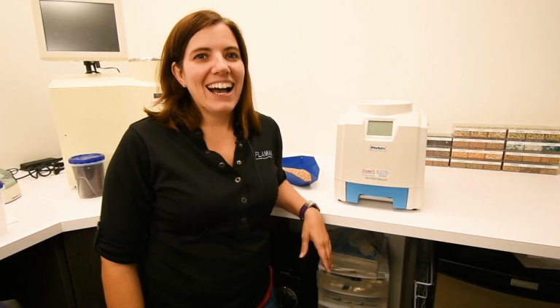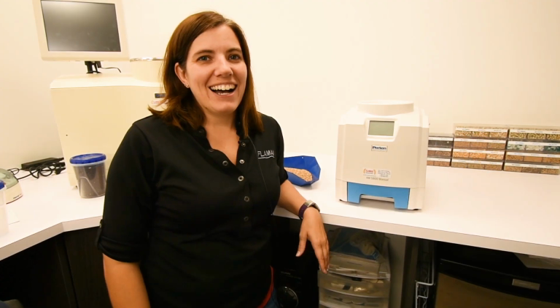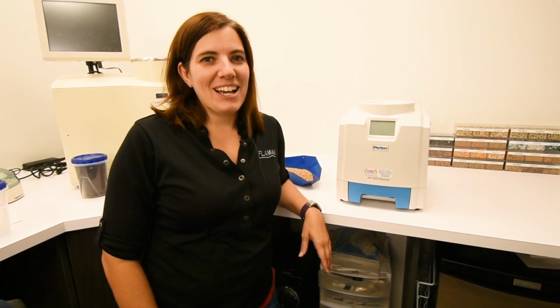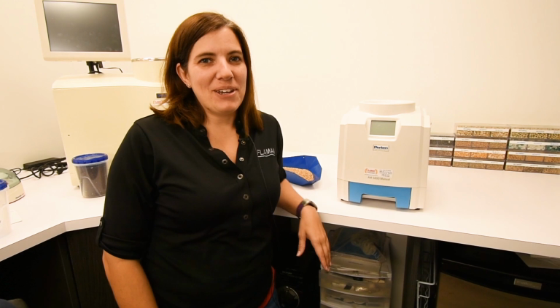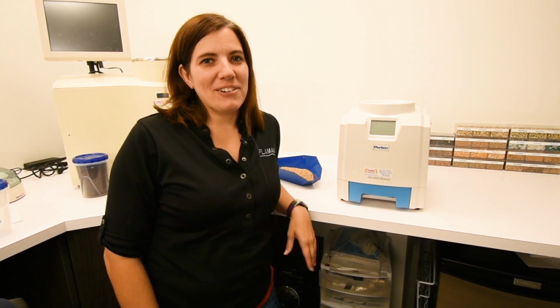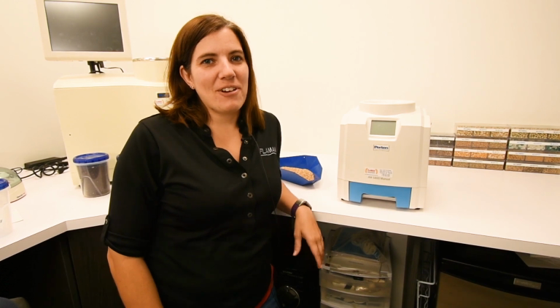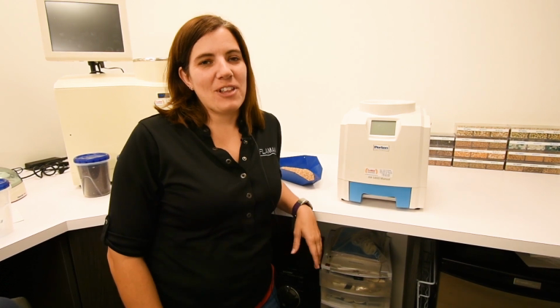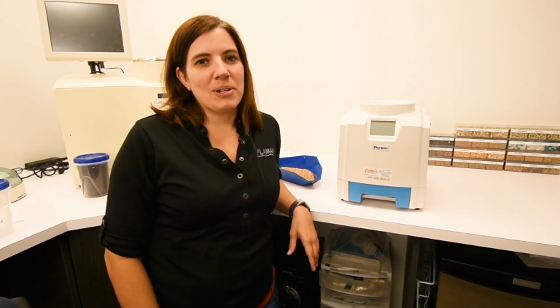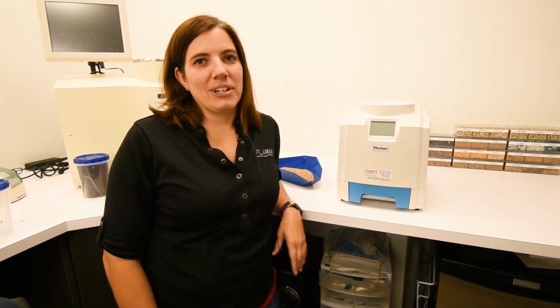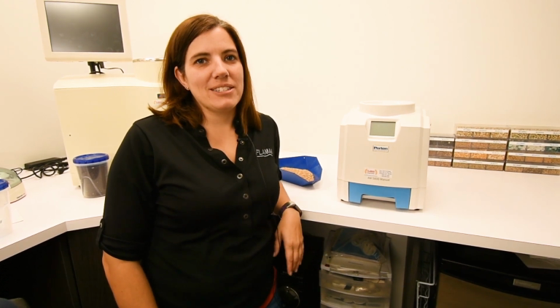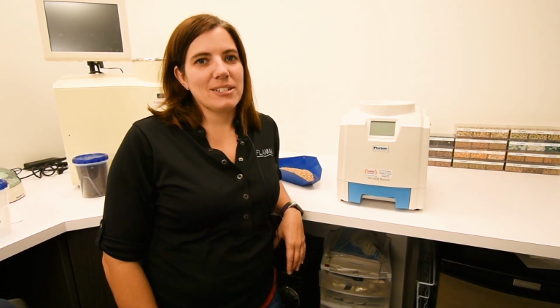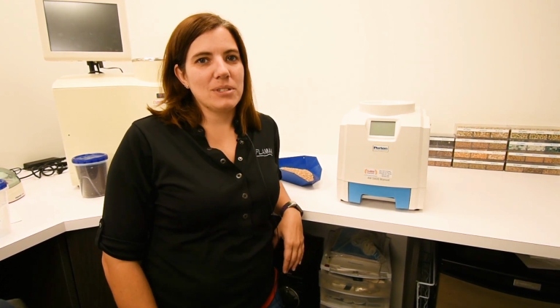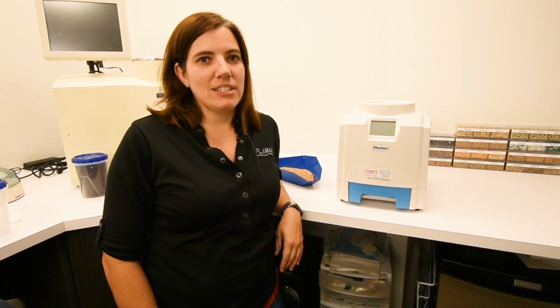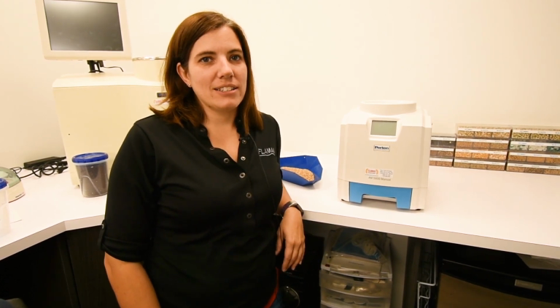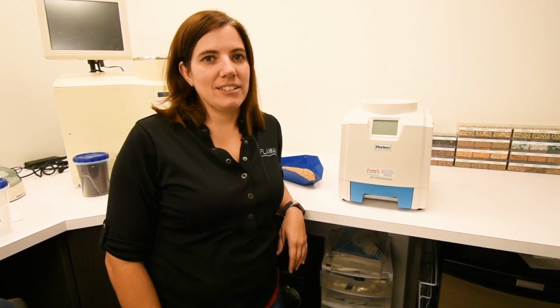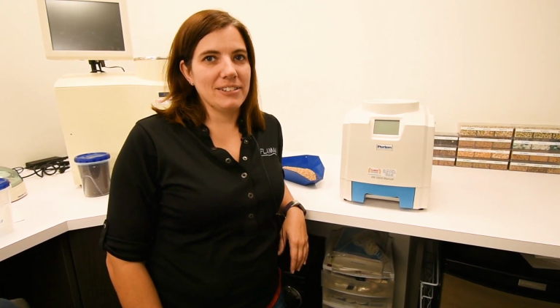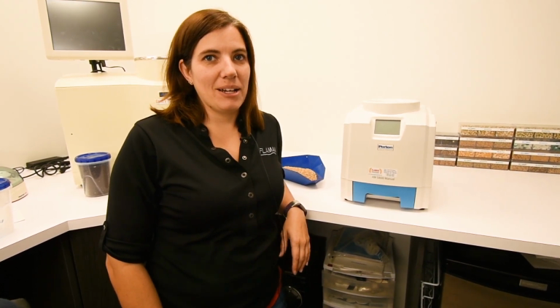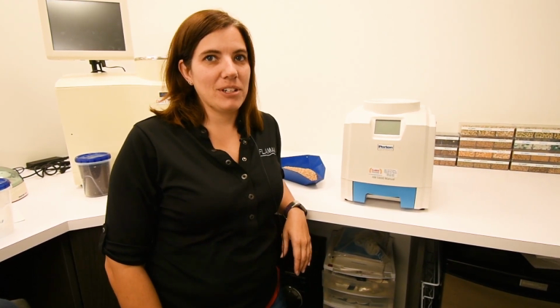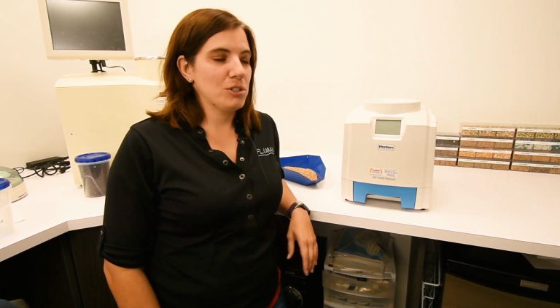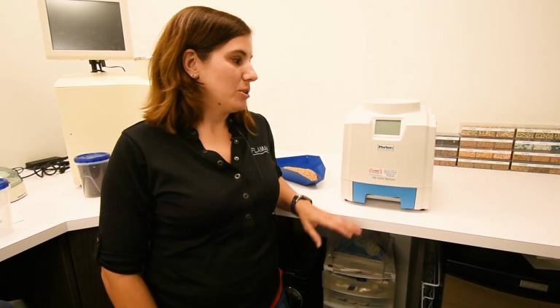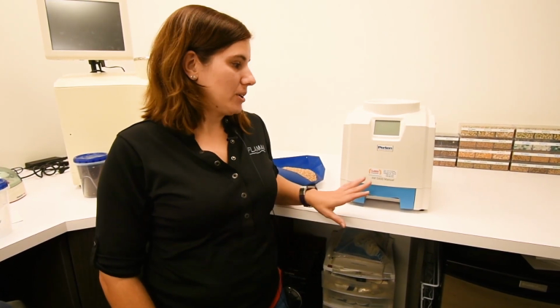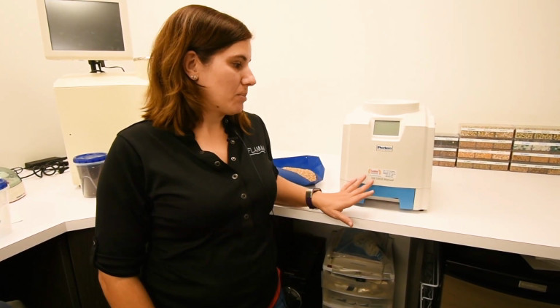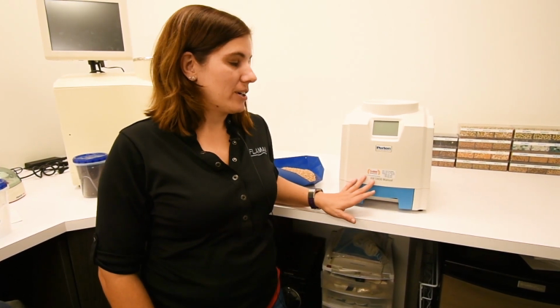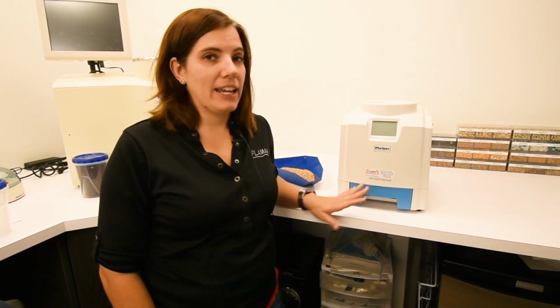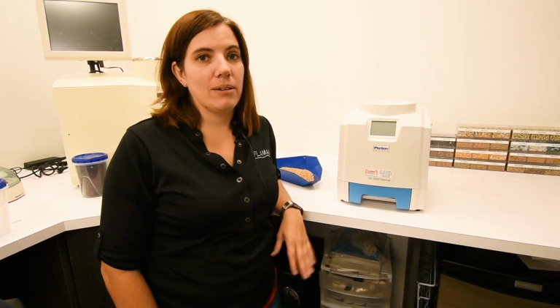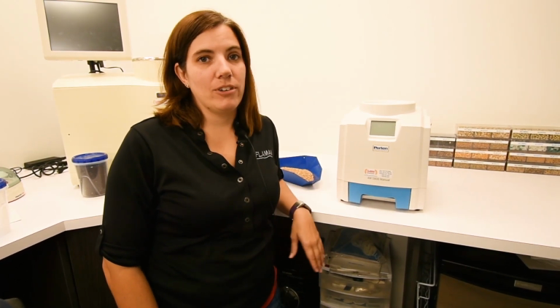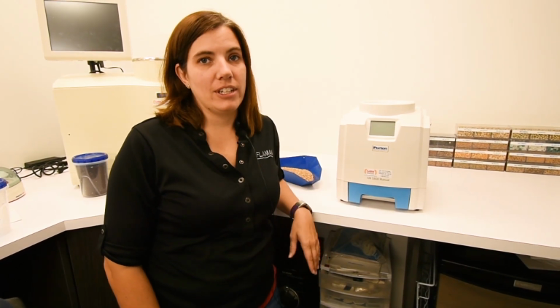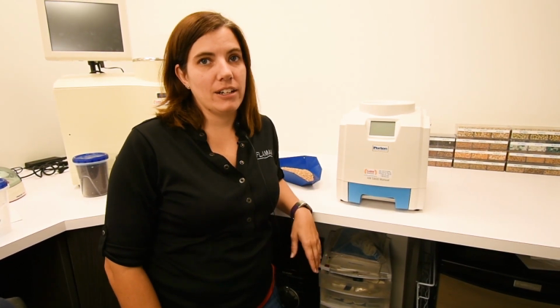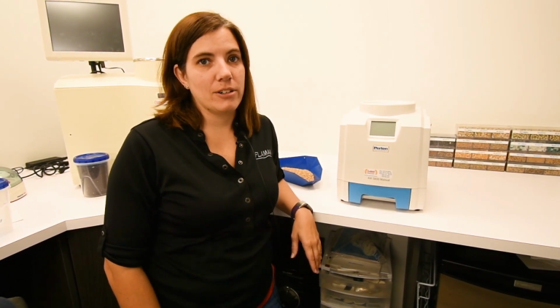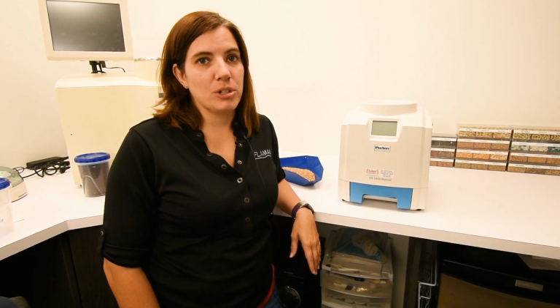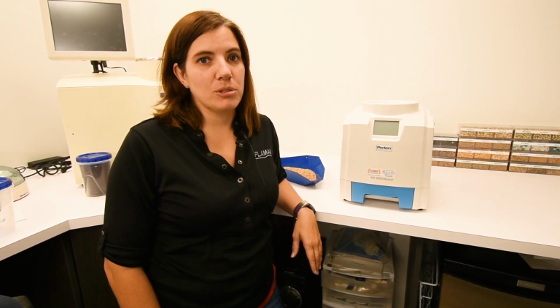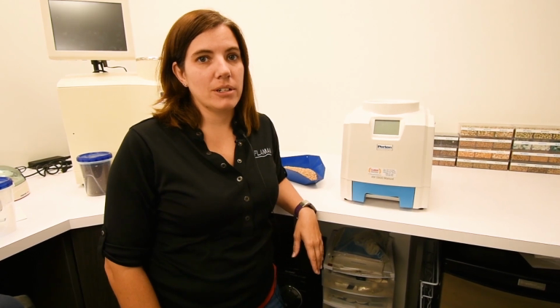Hi, I'm Erin from Flem and Grain Systems in Saskatoon, and I'm going to show you about our Pertin AM5800 moisture meter.